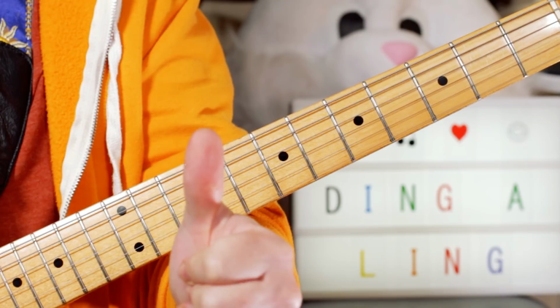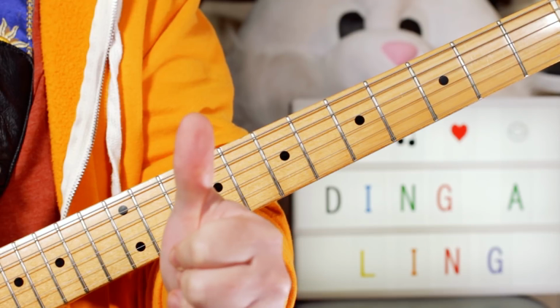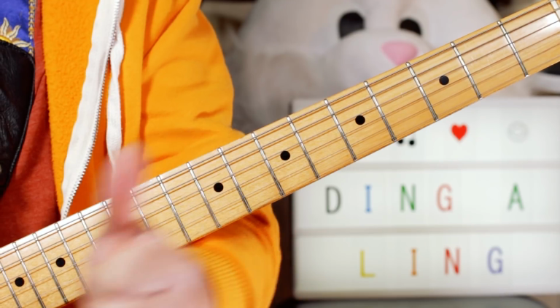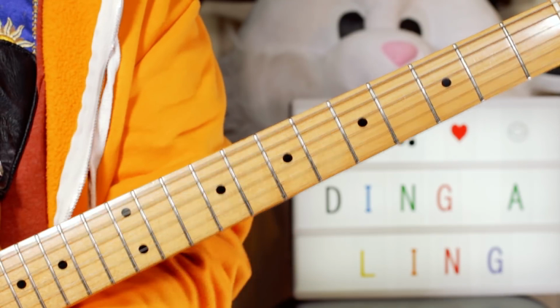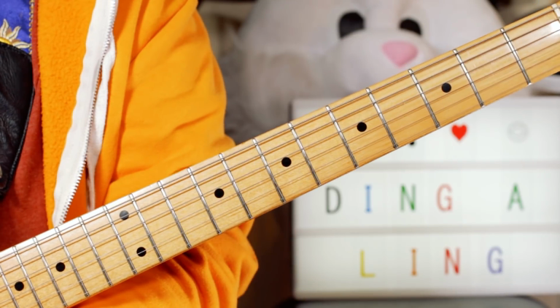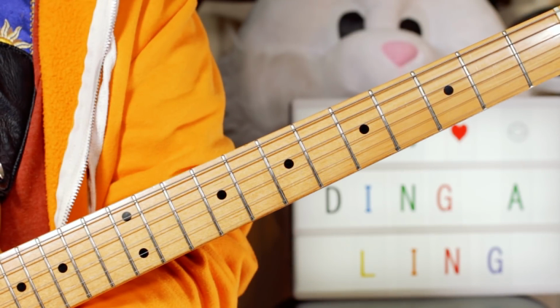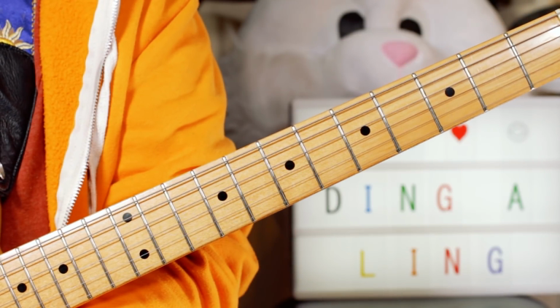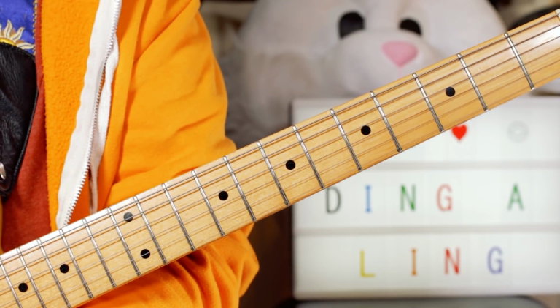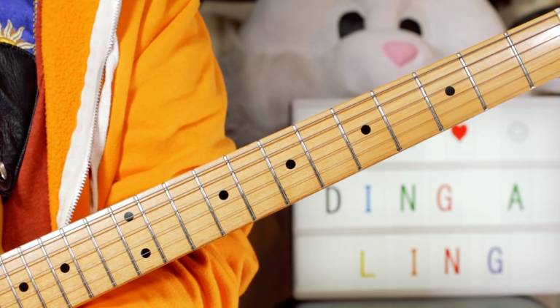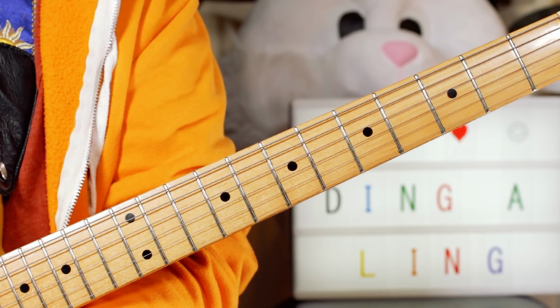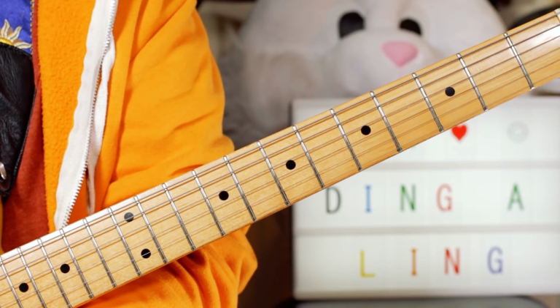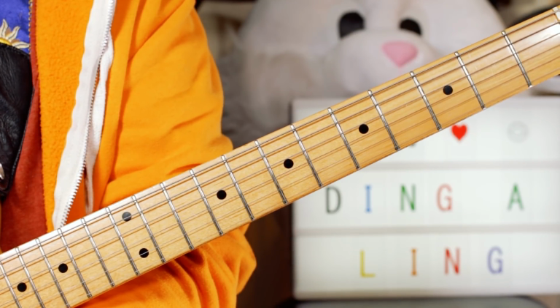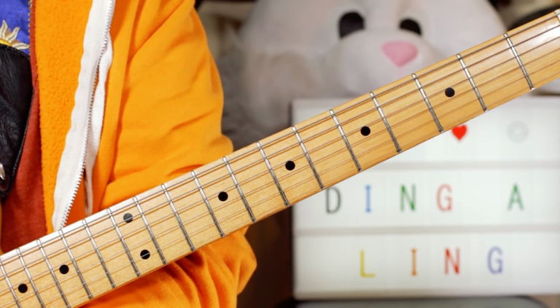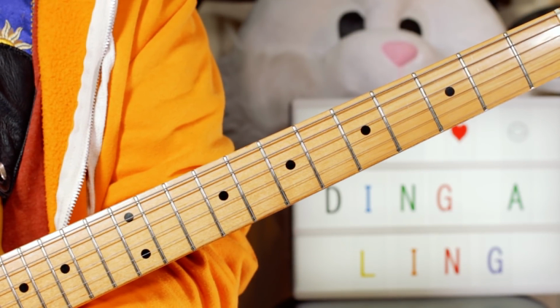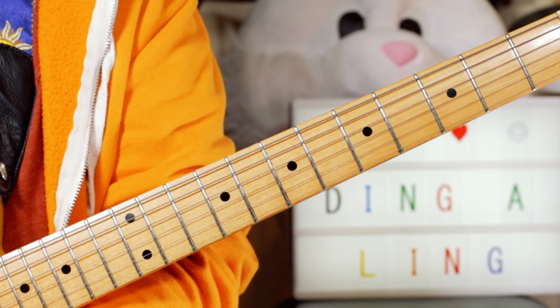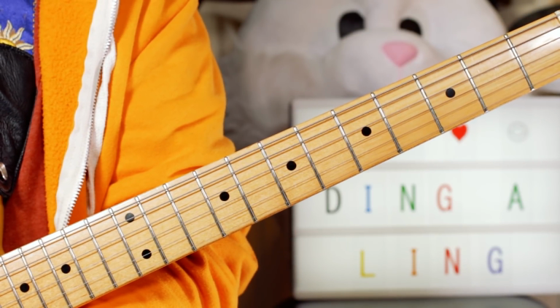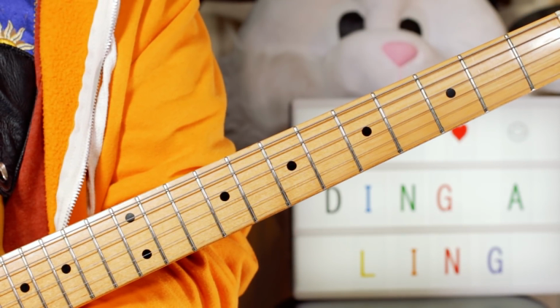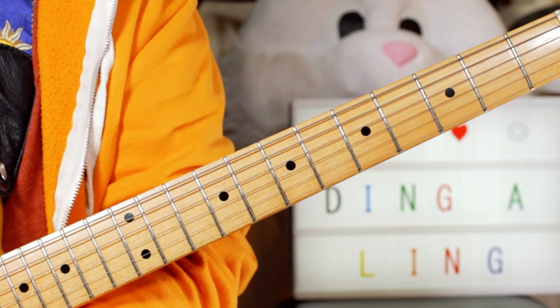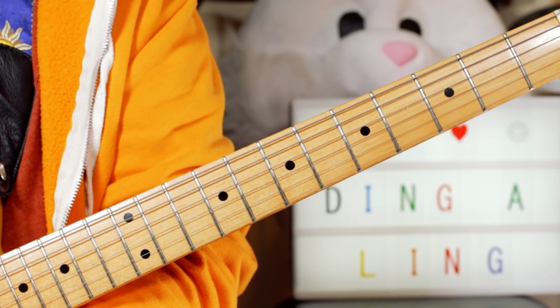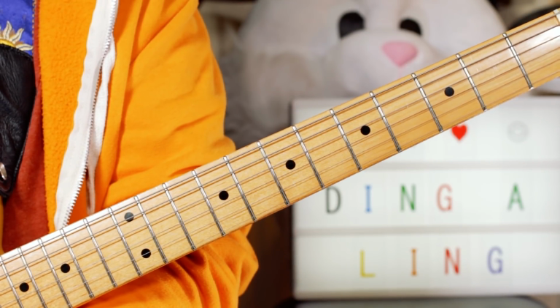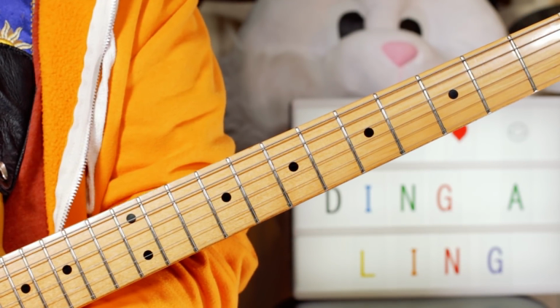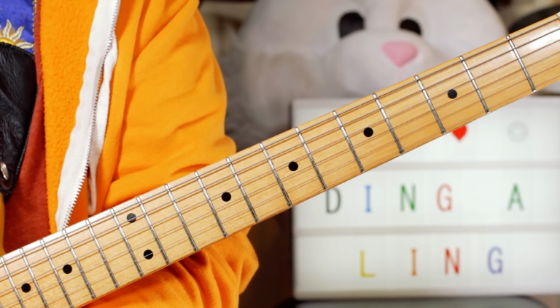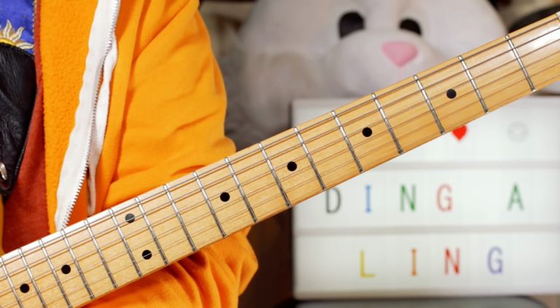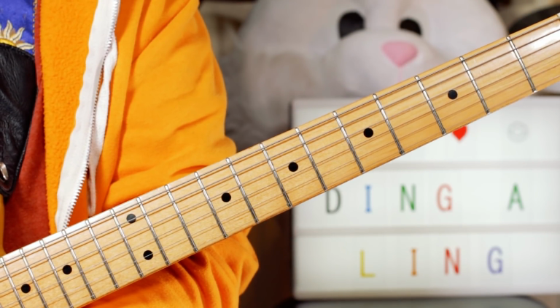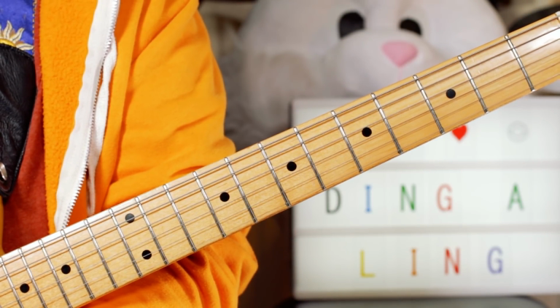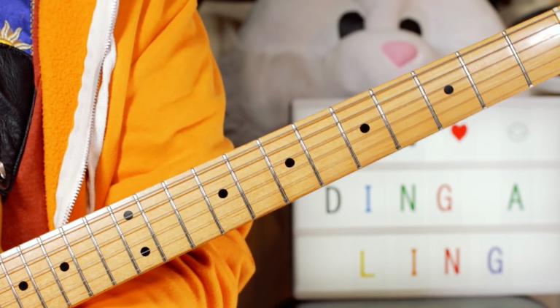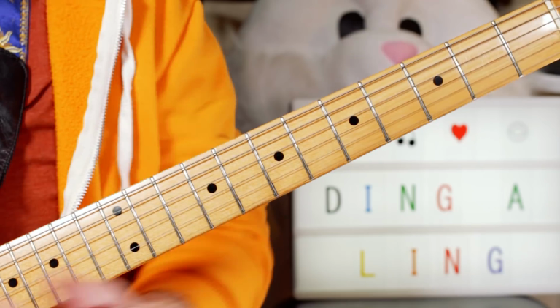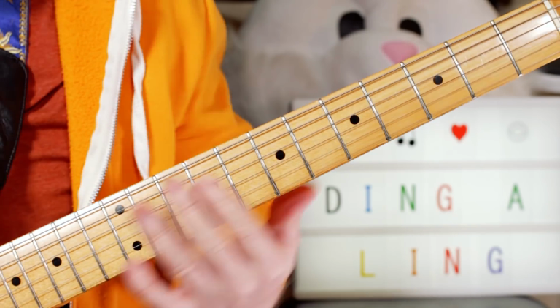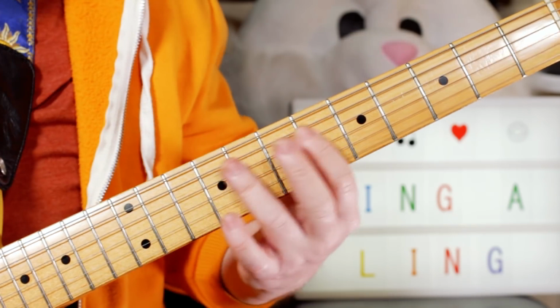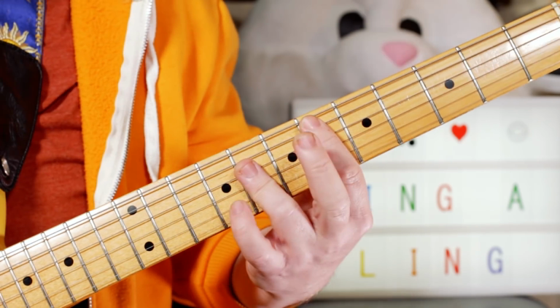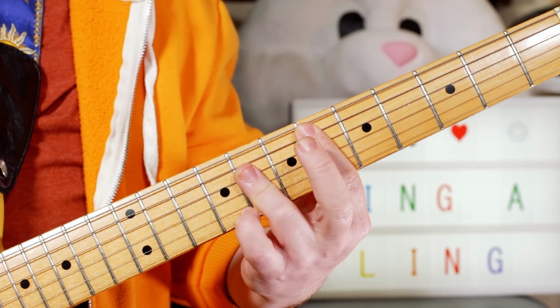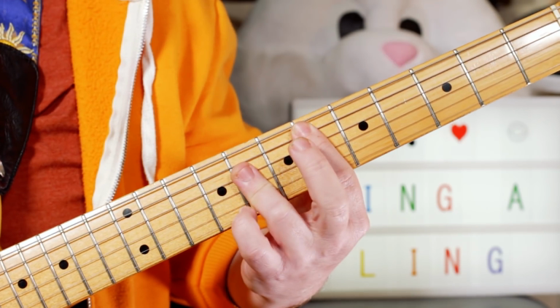Hey there guitar buddies, following yesterday's Chuck Berry lesson, I had a request for this one — My Ding-a-Ling.